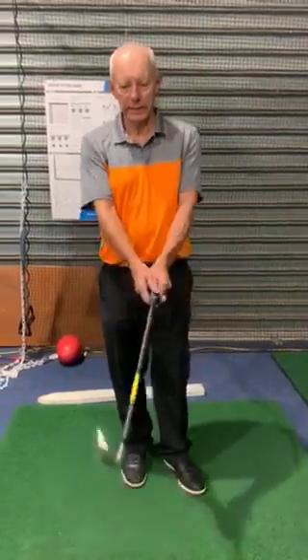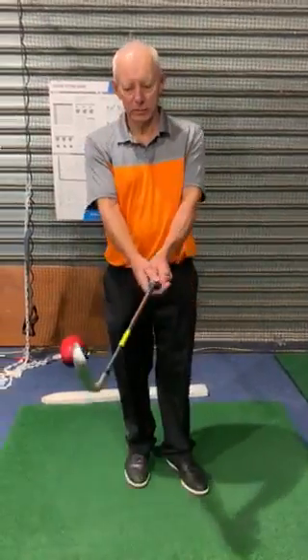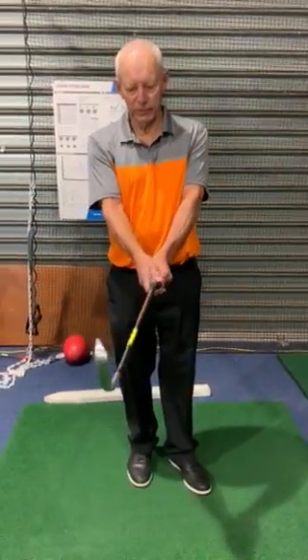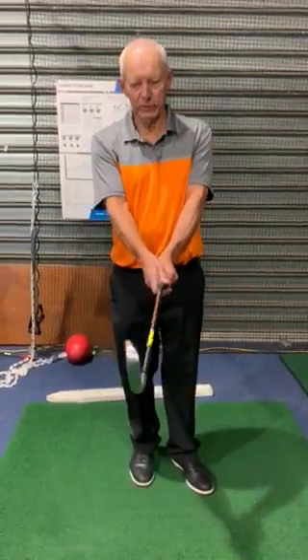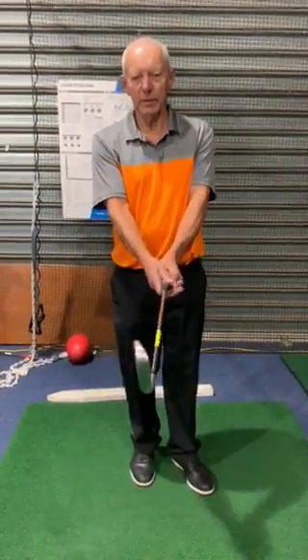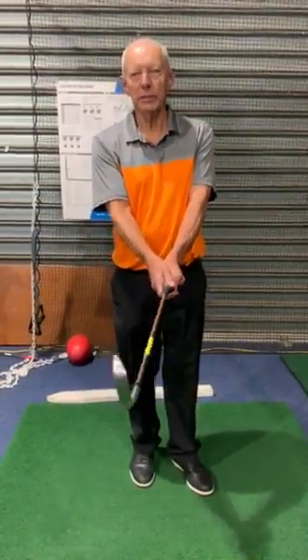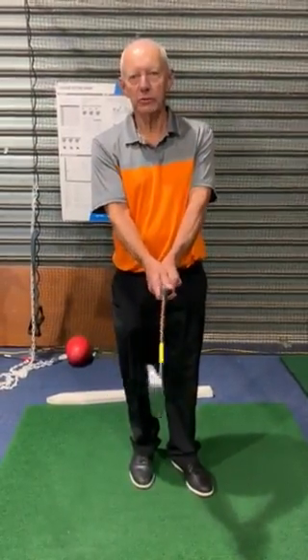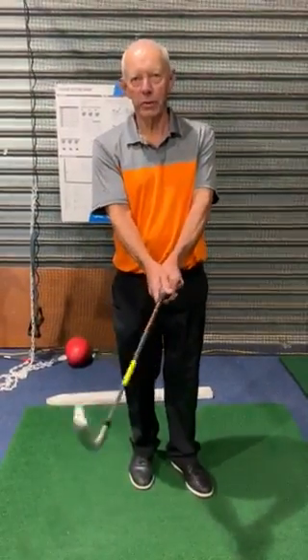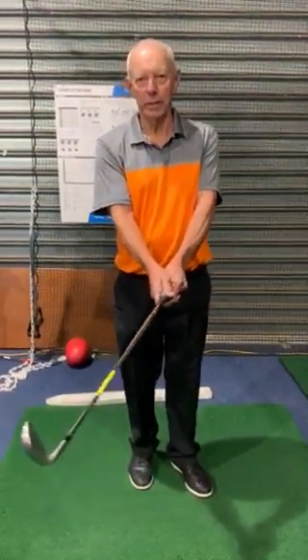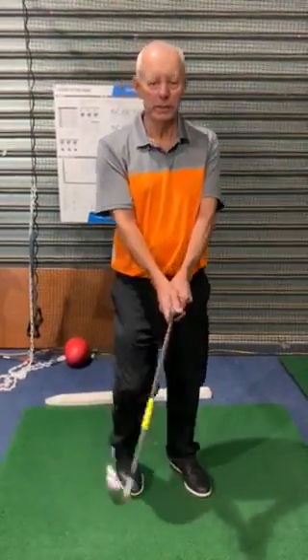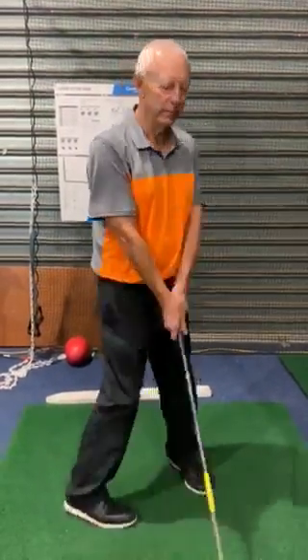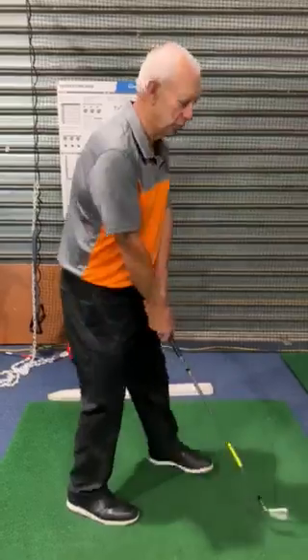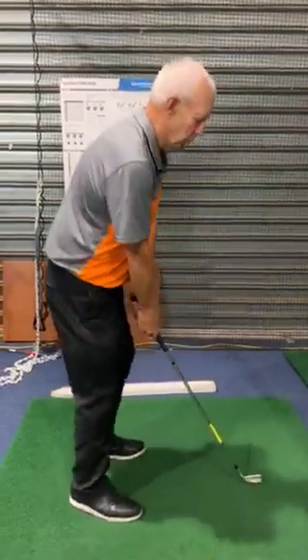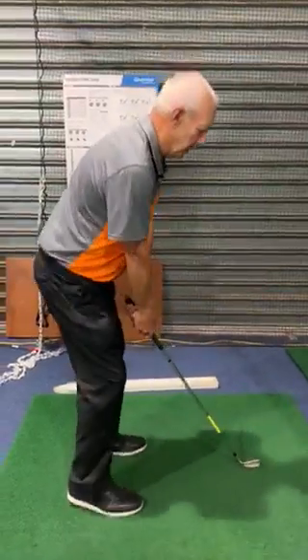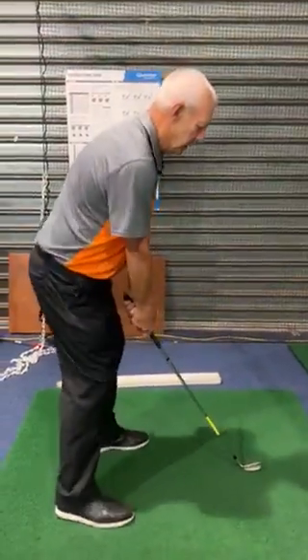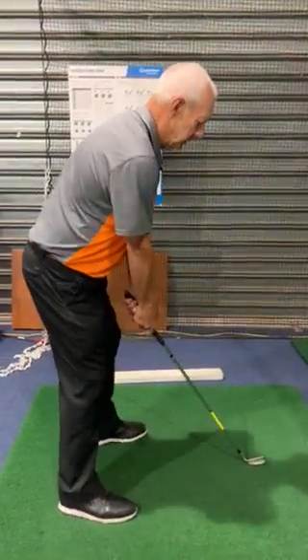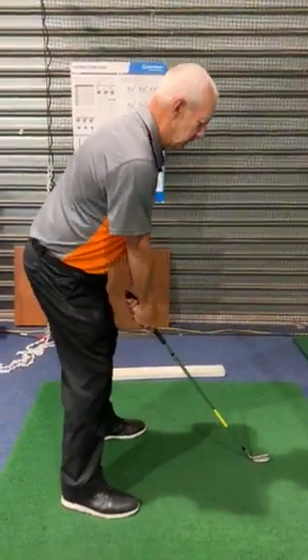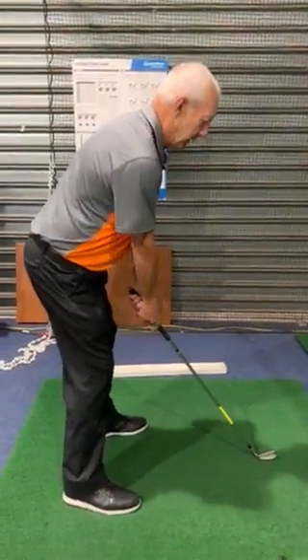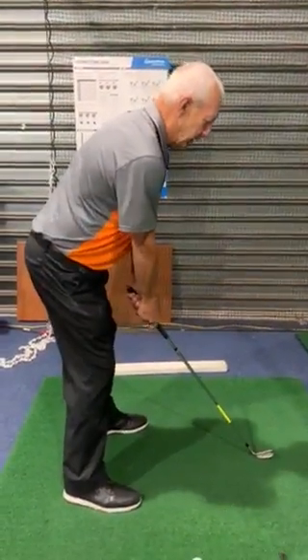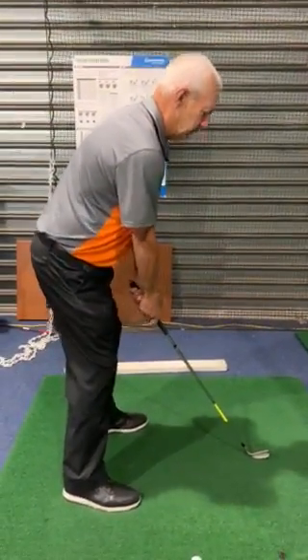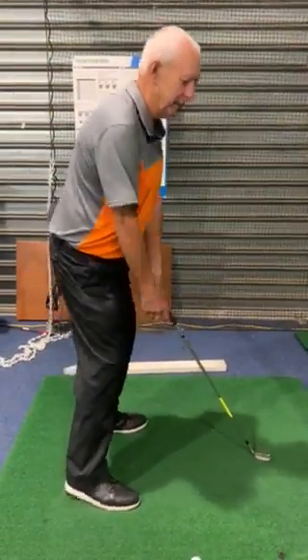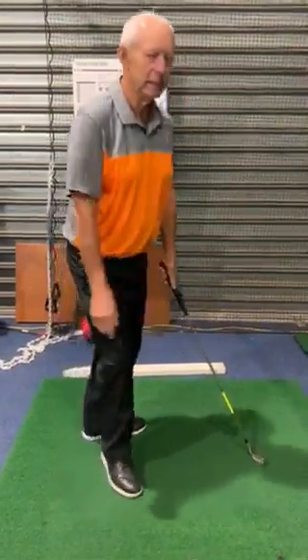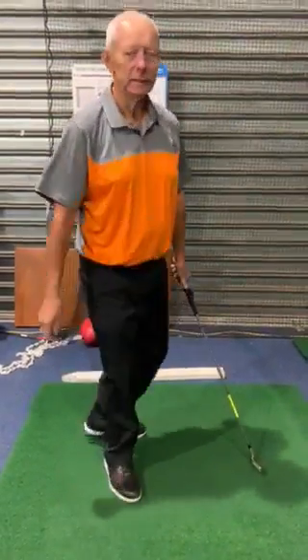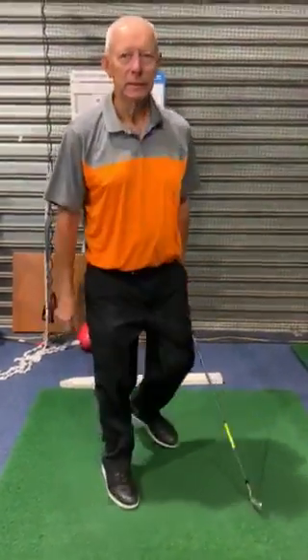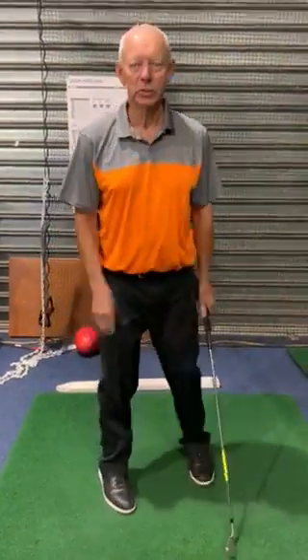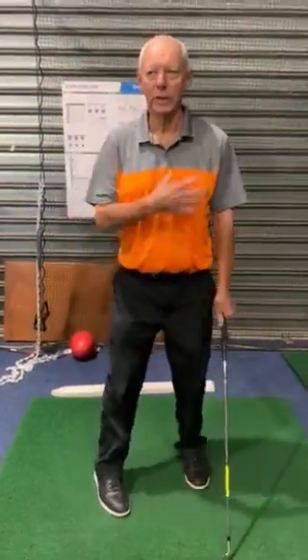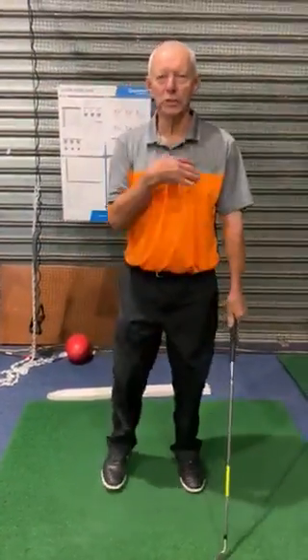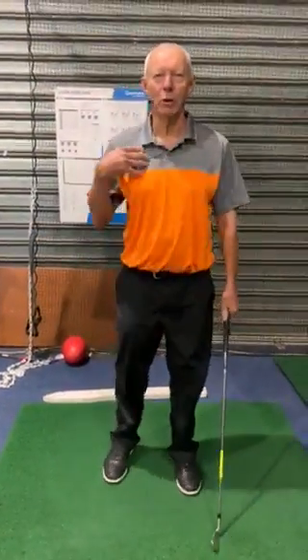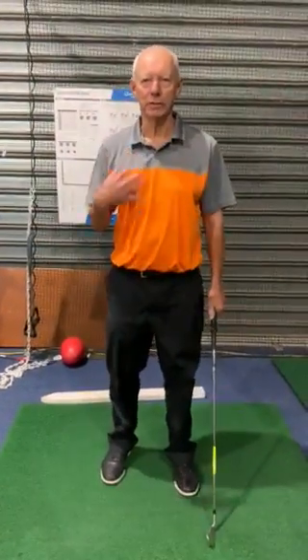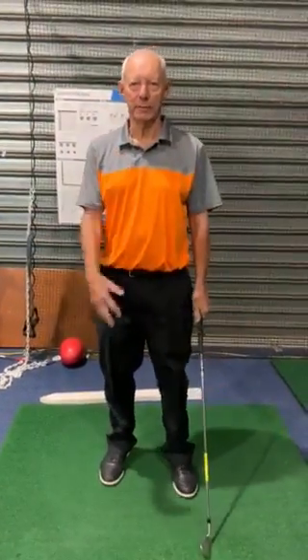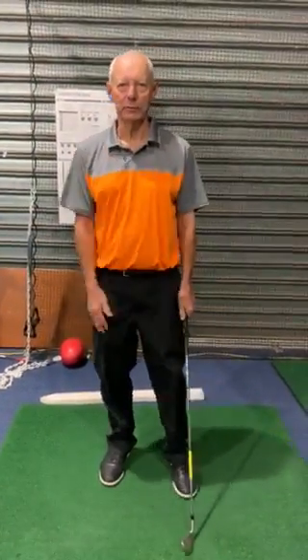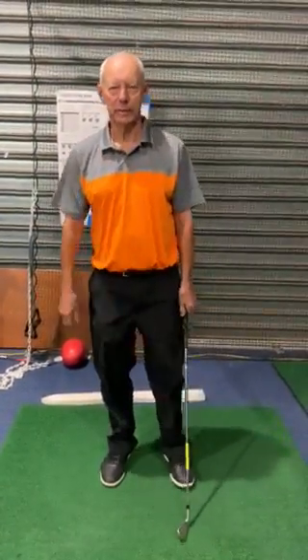It starts off with your grip. Get your grip right. Get your posture right. Stick the butt out a little bit. Square your shoulders up a little bit.